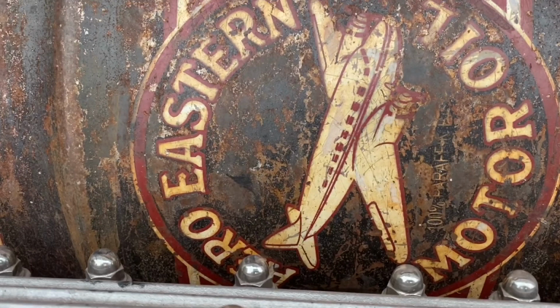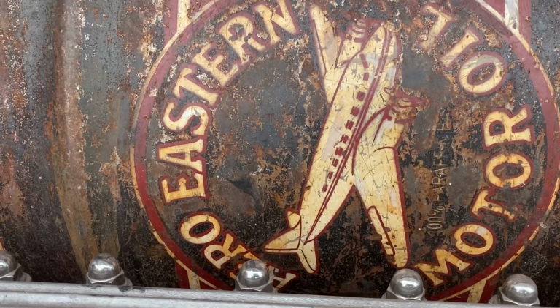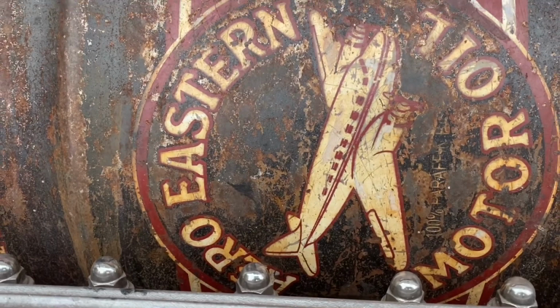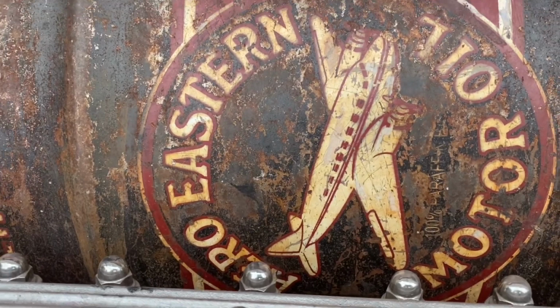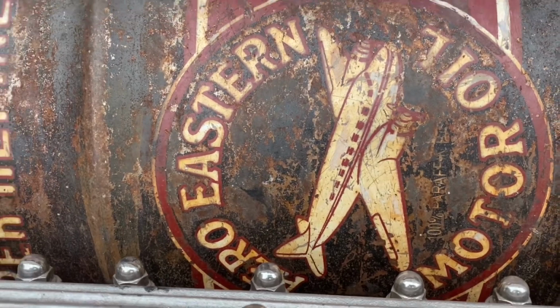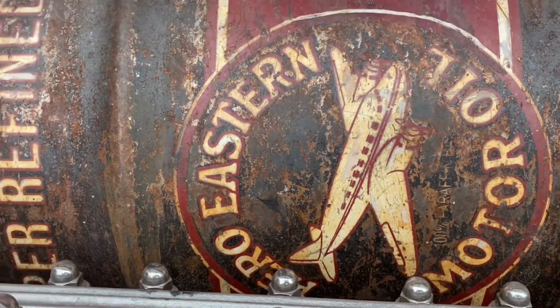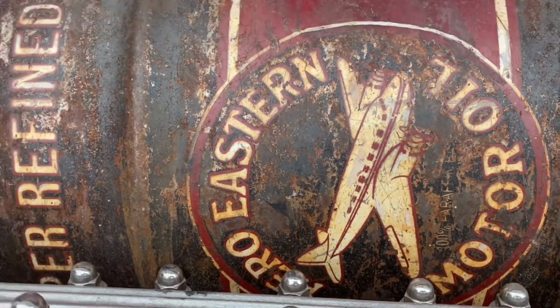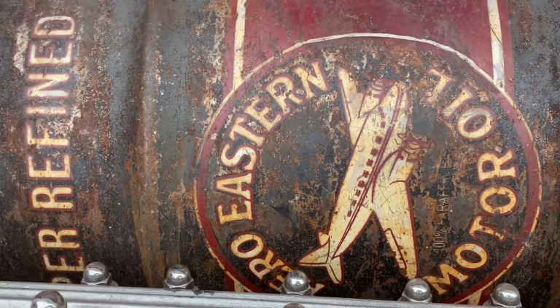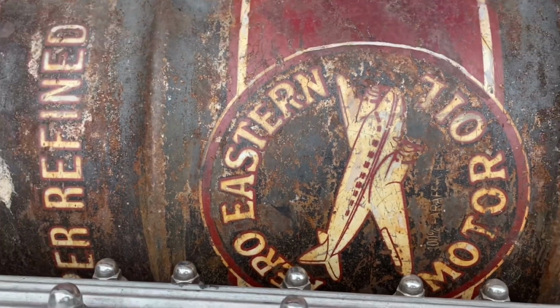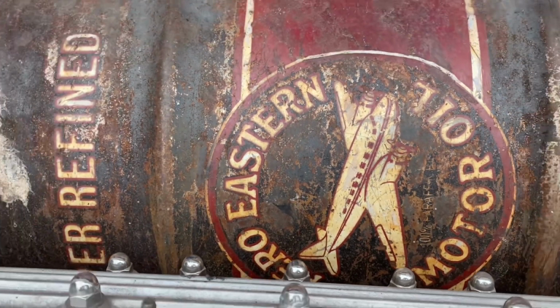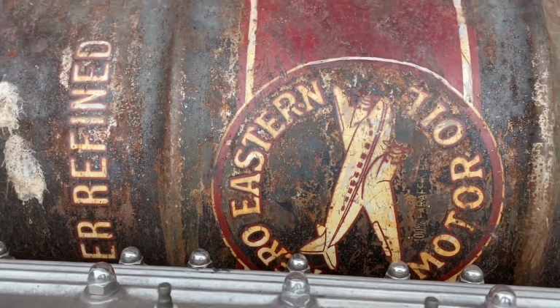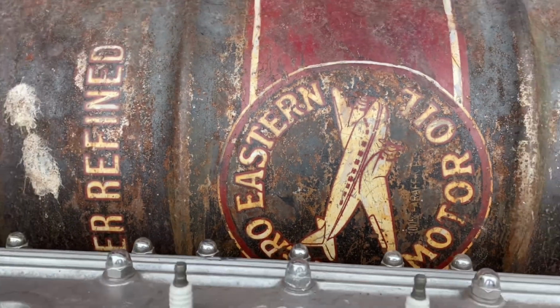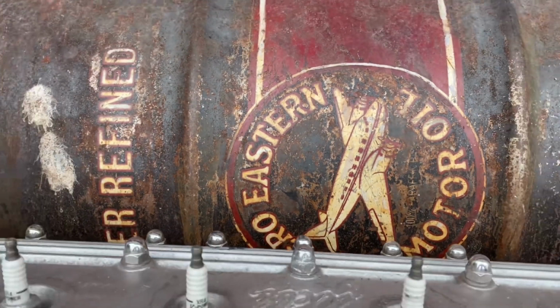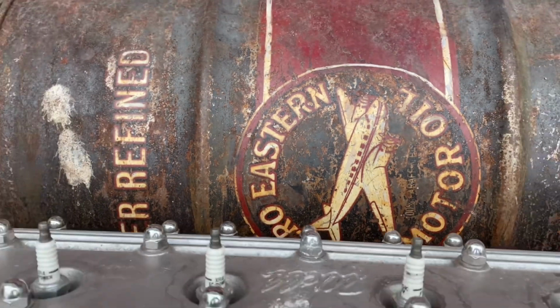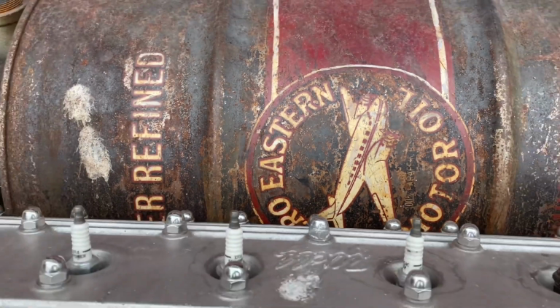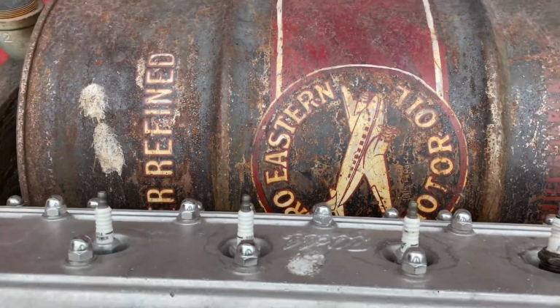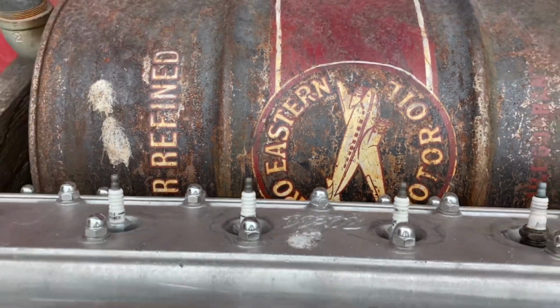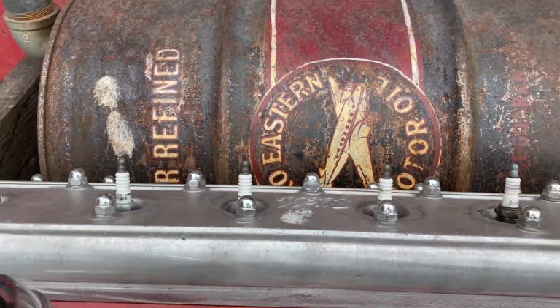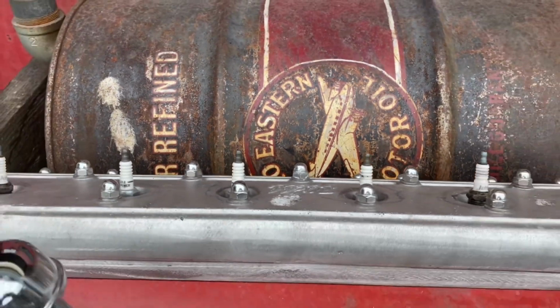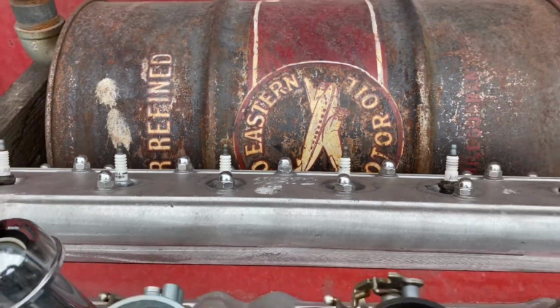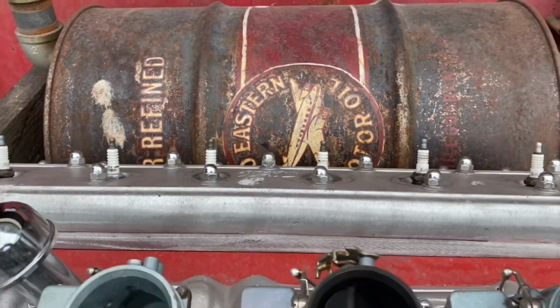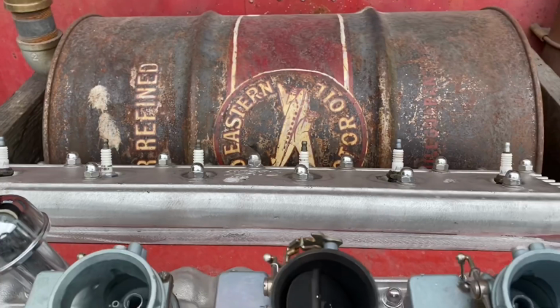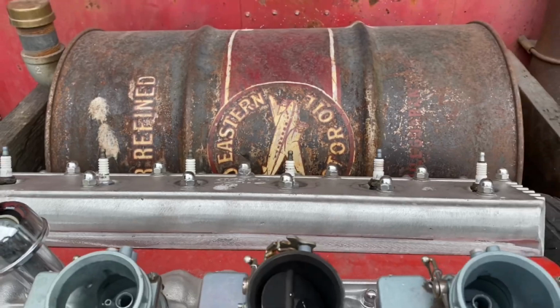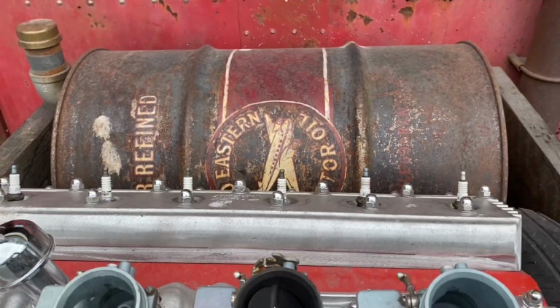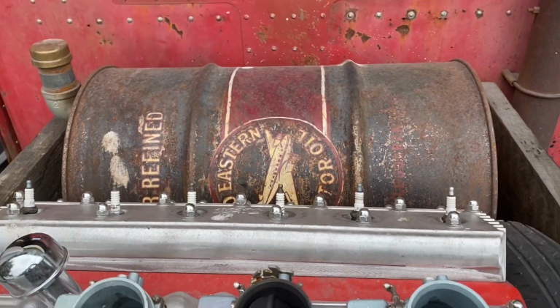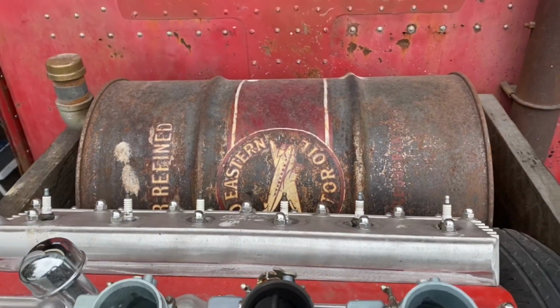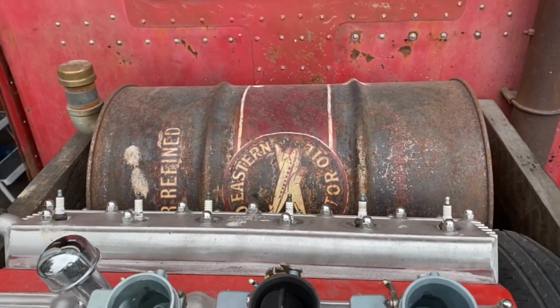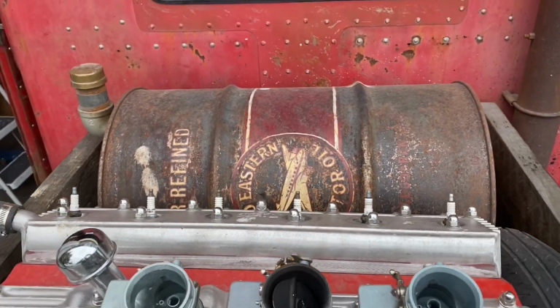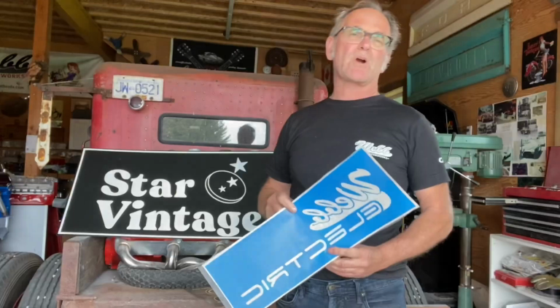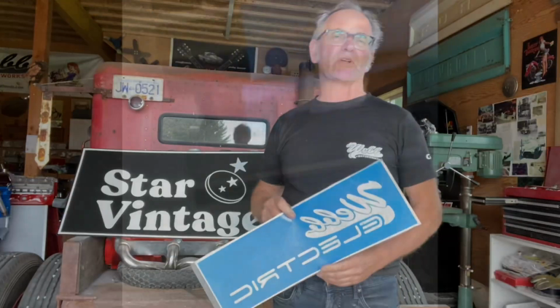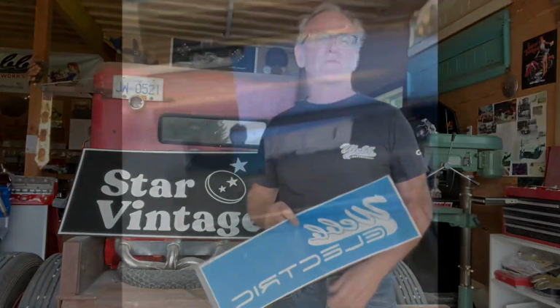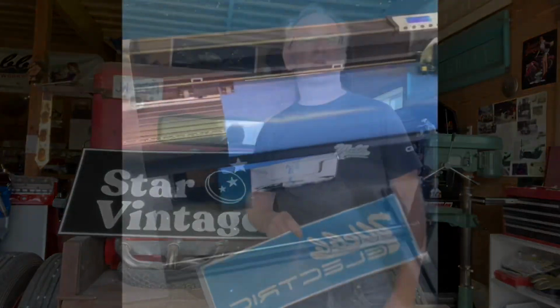I can show you how to do some patina. So yeah, let's get started — it'll be a little fun project for you.